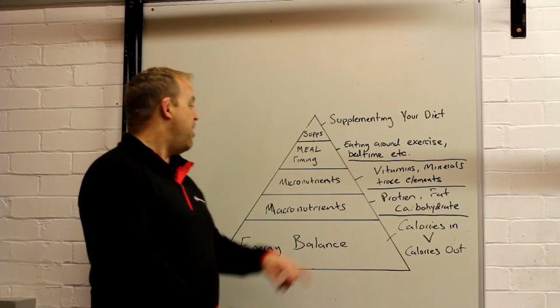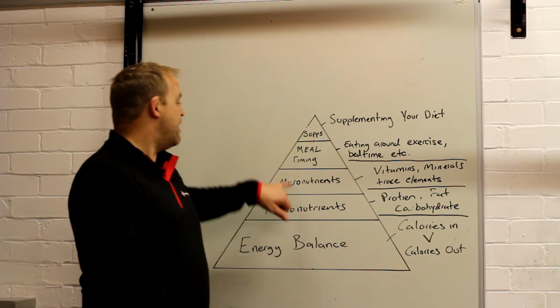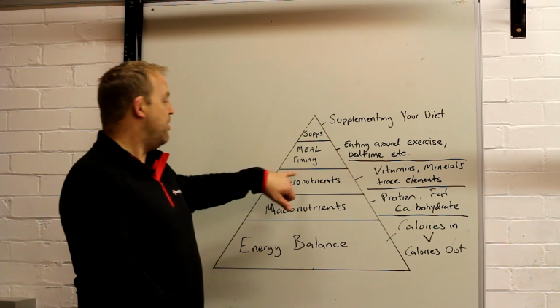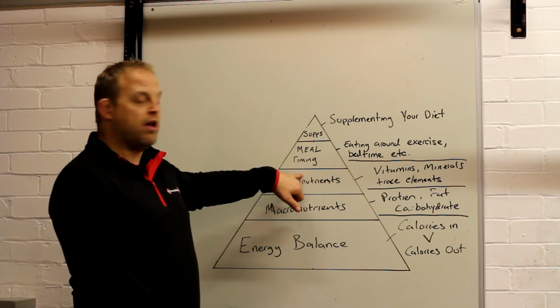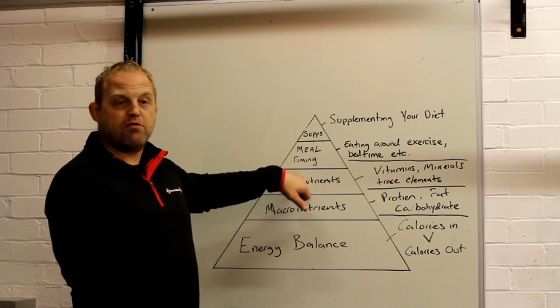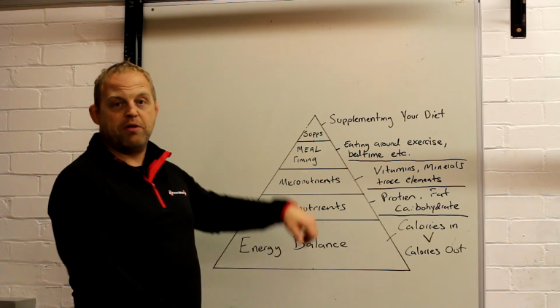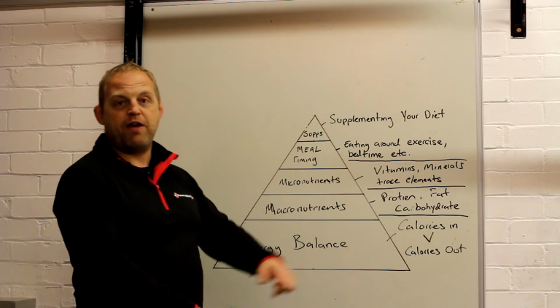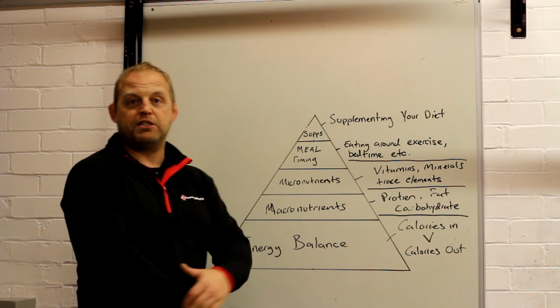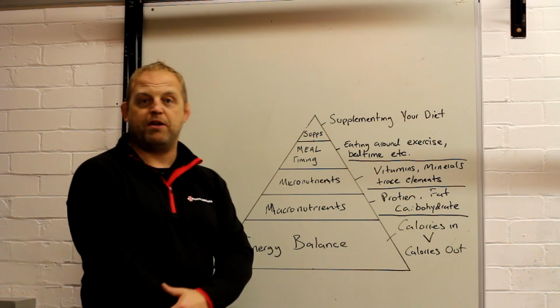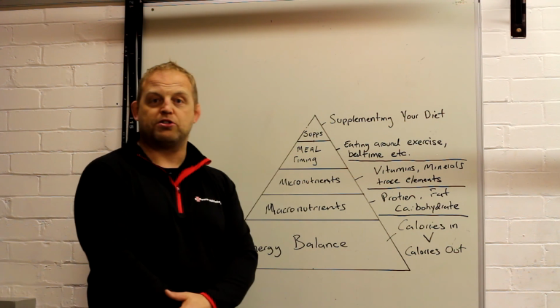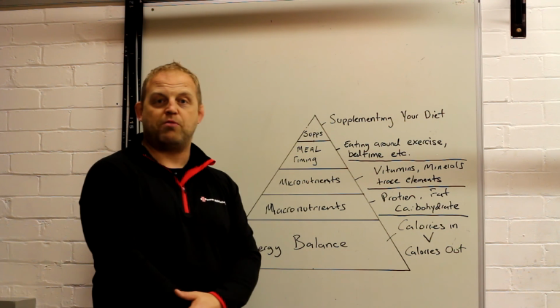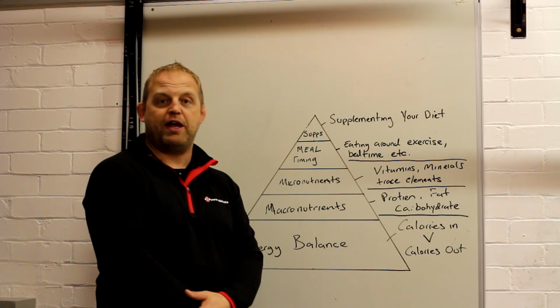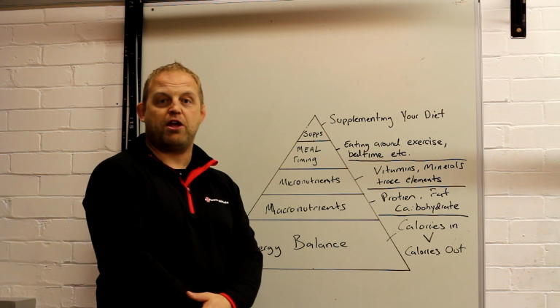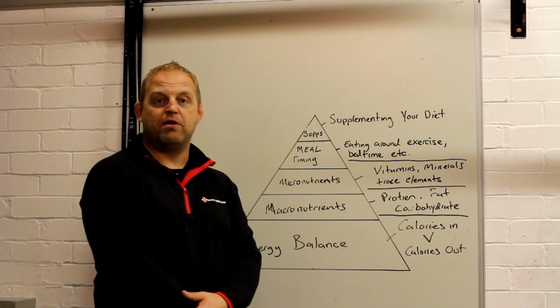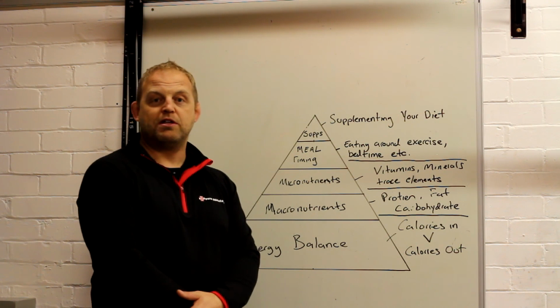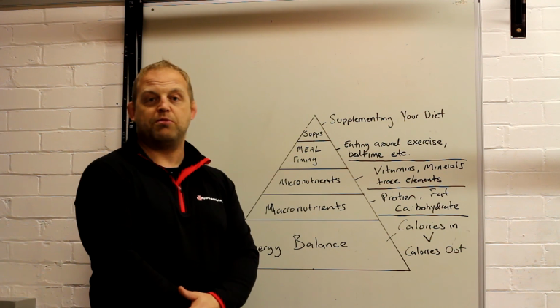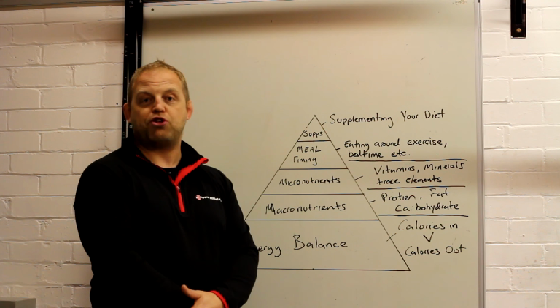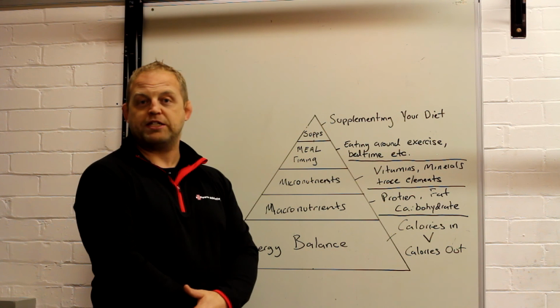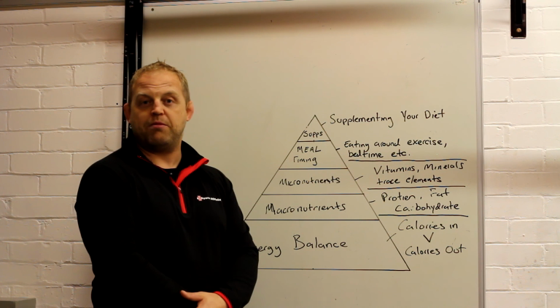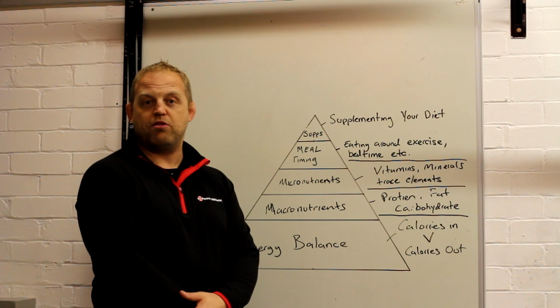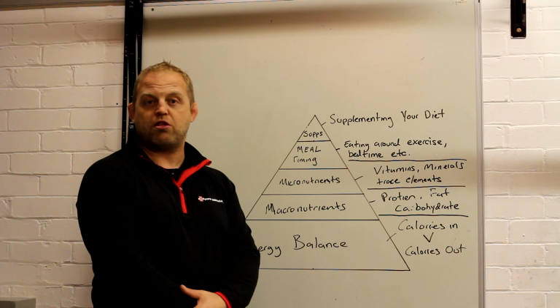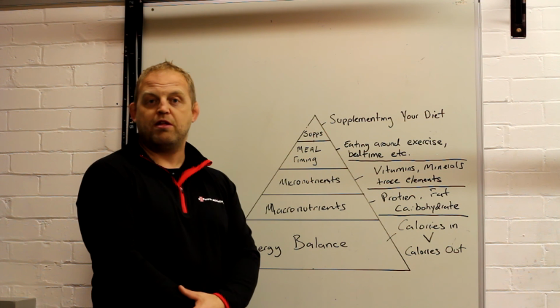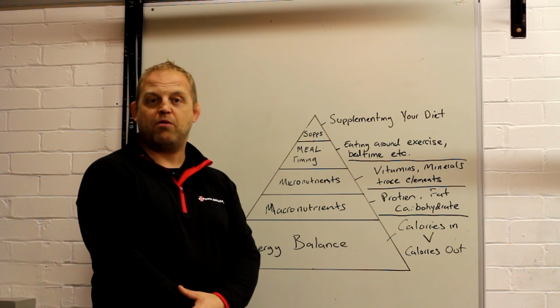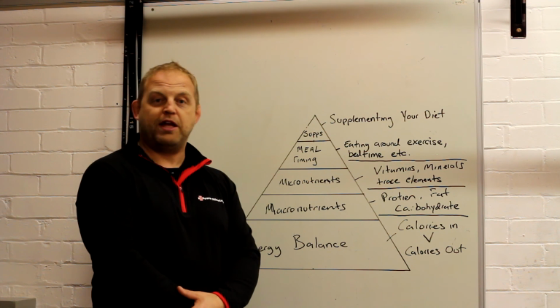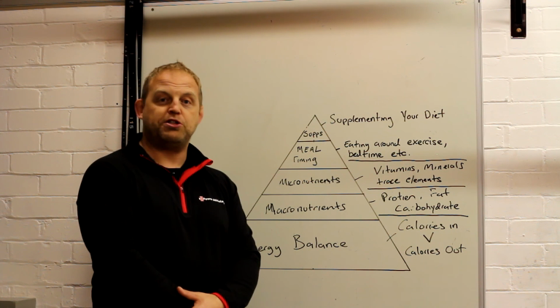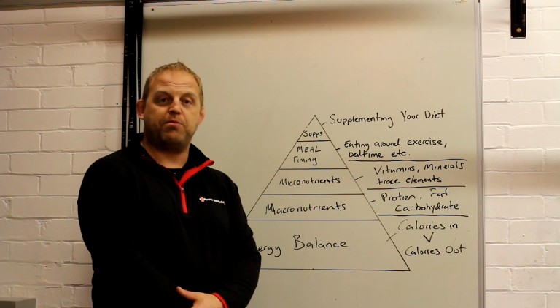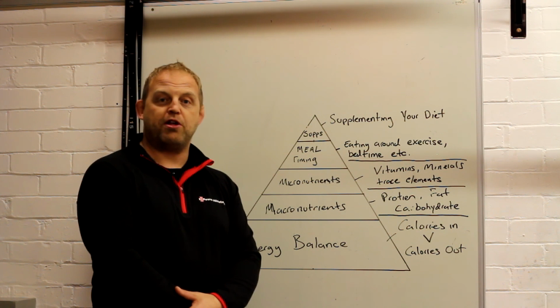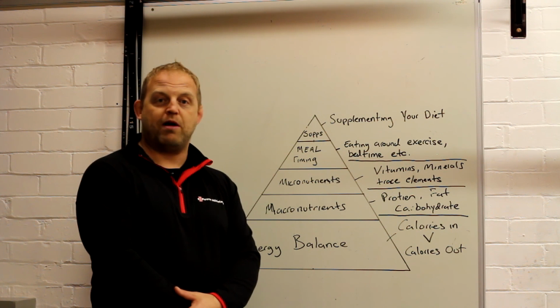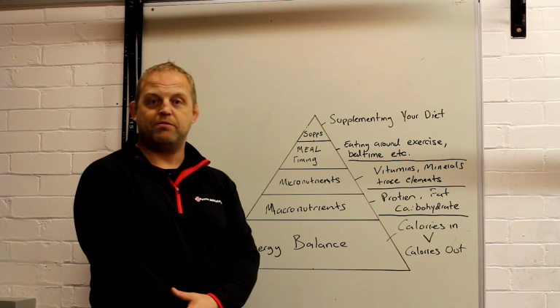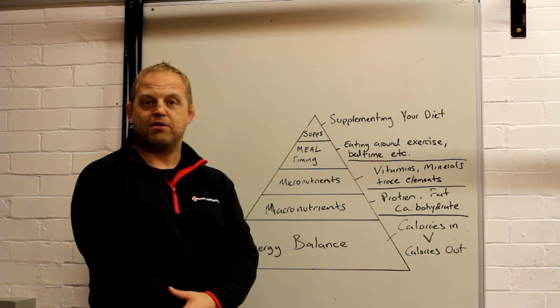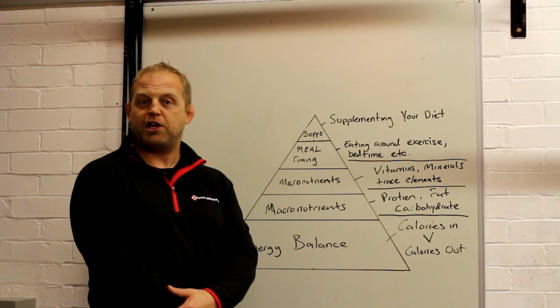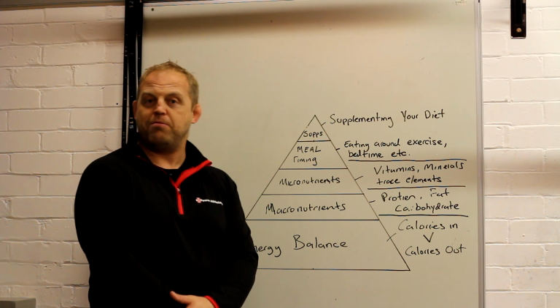Tomorrow we're going to look at some of the vitamins and minerals and what they do, and some of the trace elements and what they do to your body as well. Thank you.